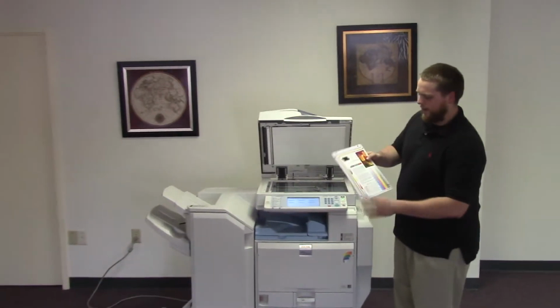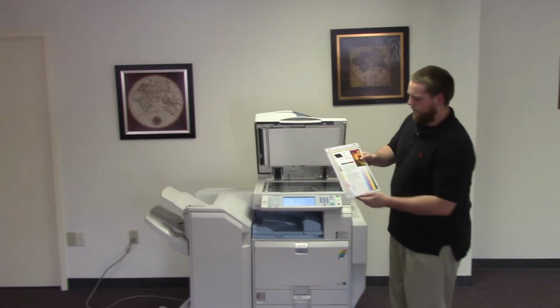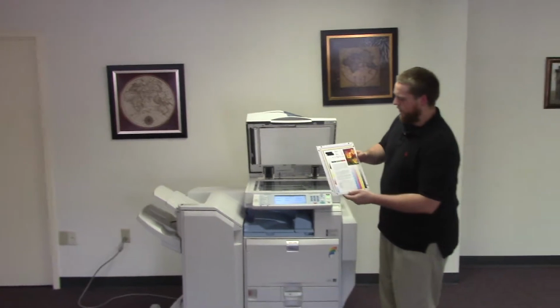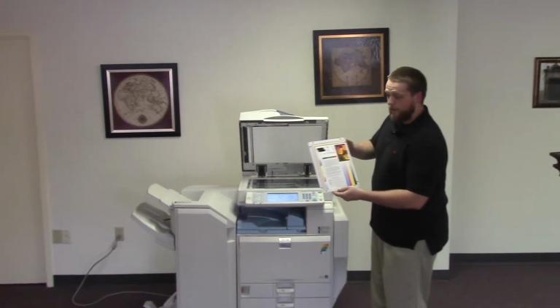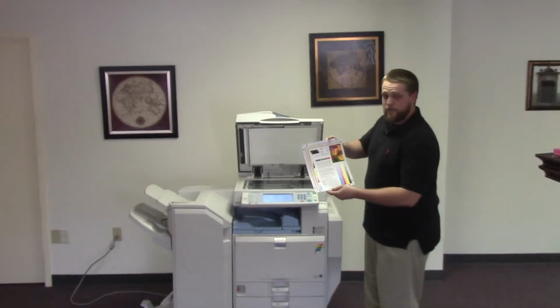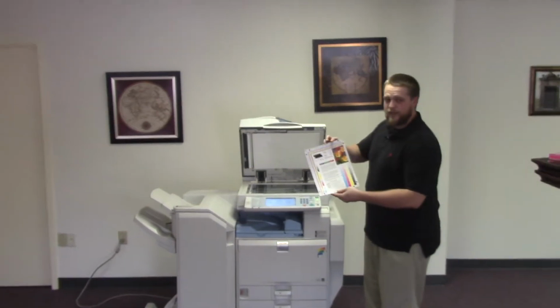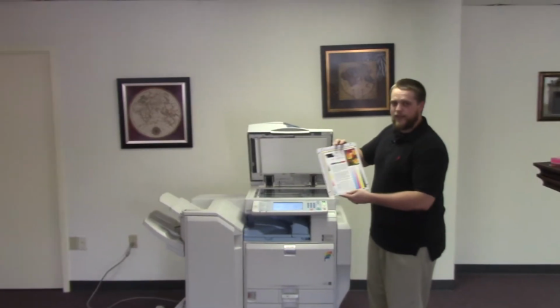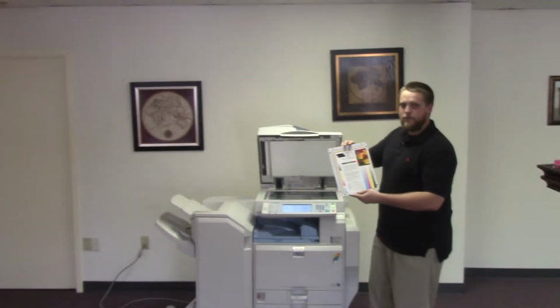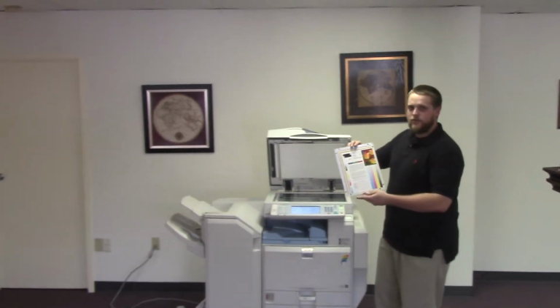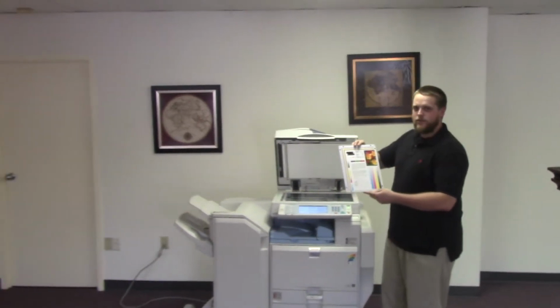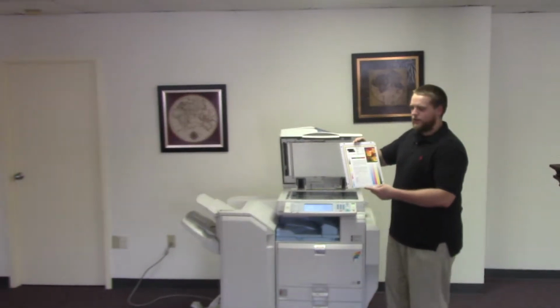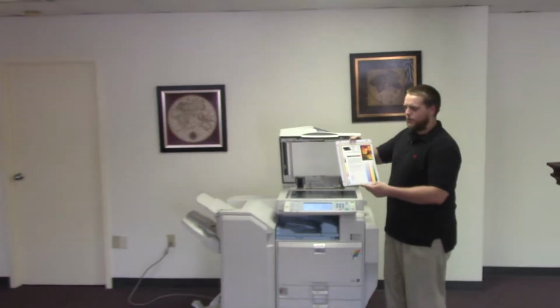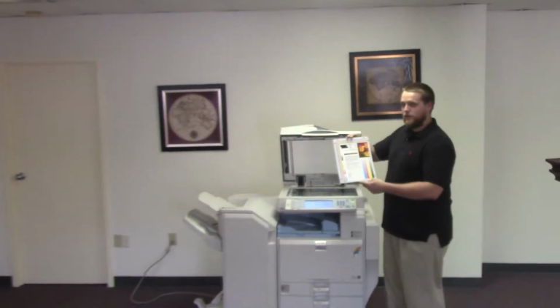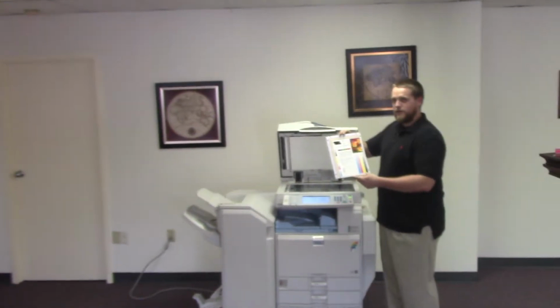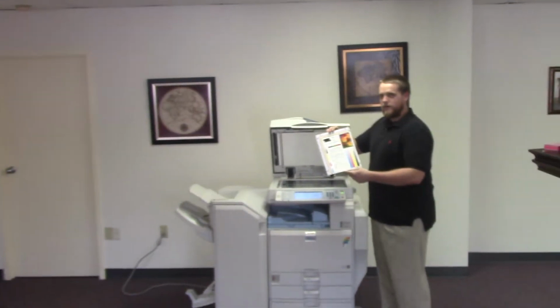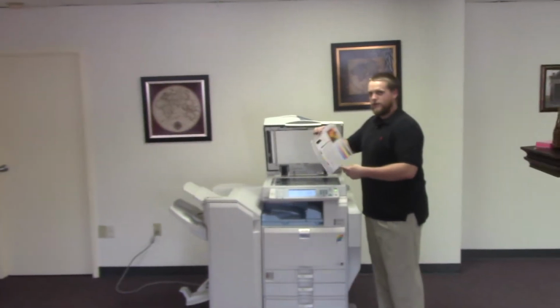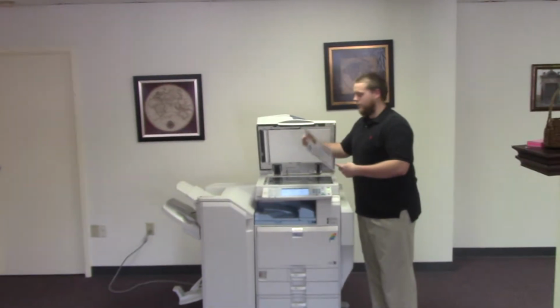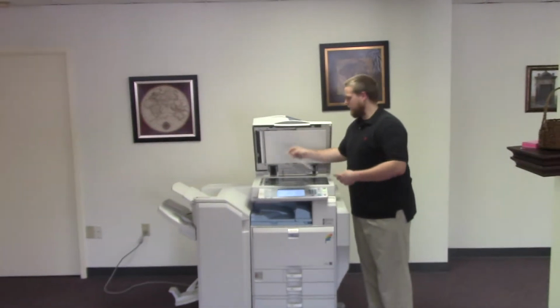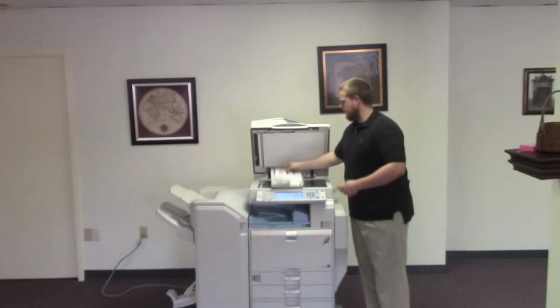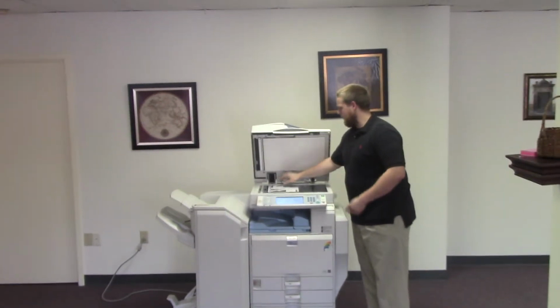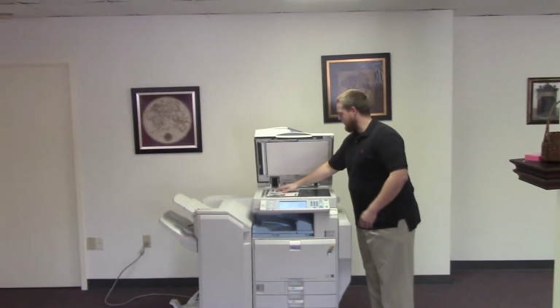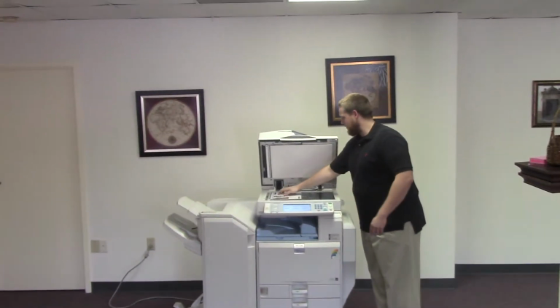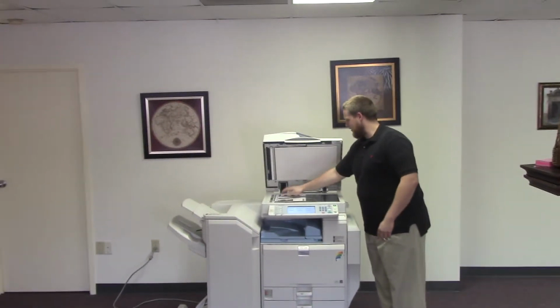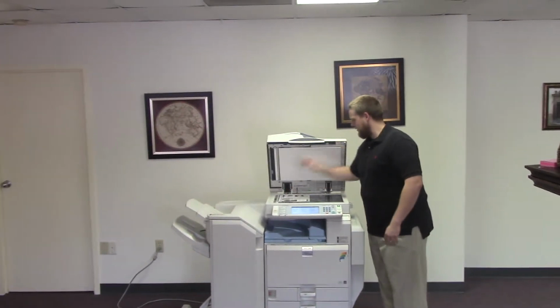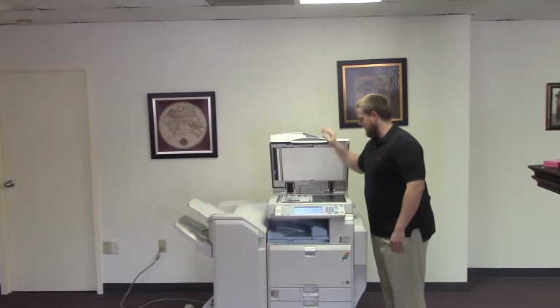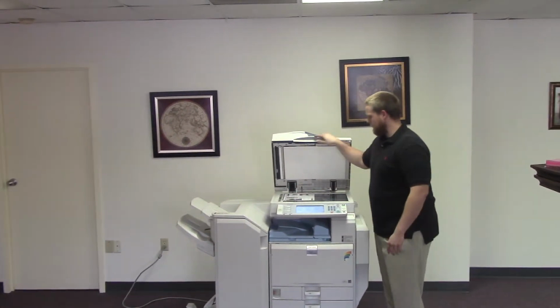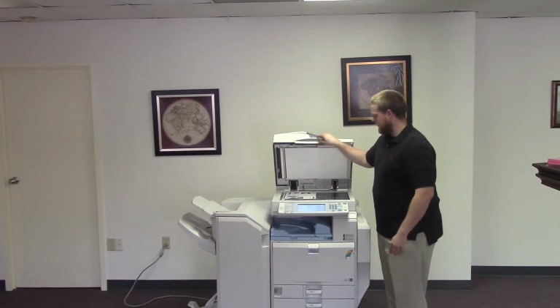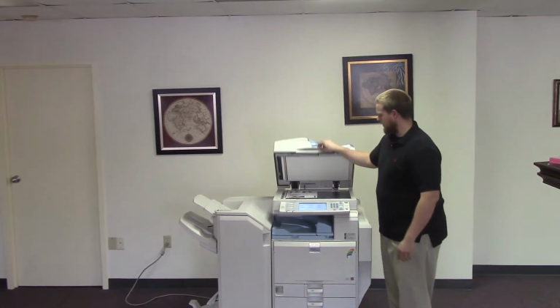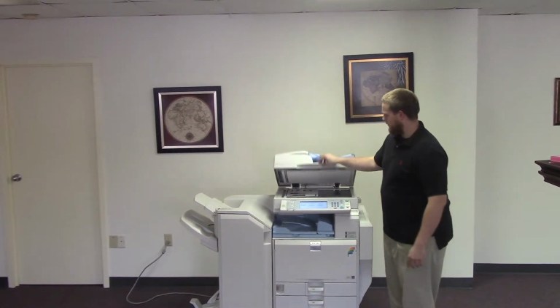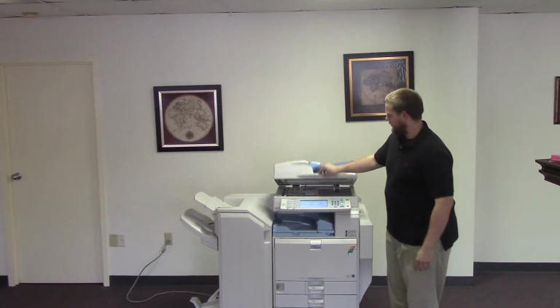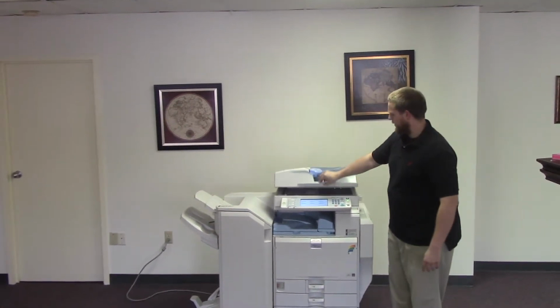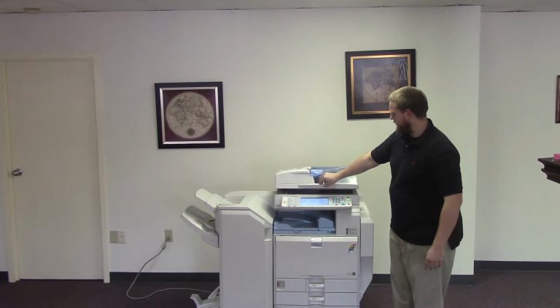Now we'll go ahead and run a few test copies to show the color quality. Here we have our color copy test chart and we'll just go ahead and run two copies.